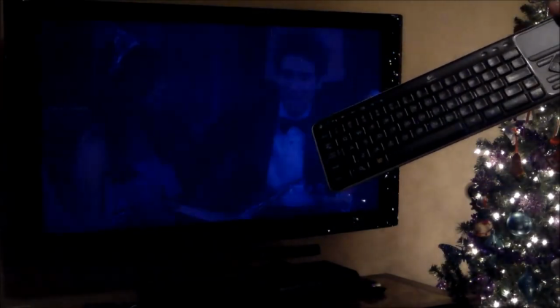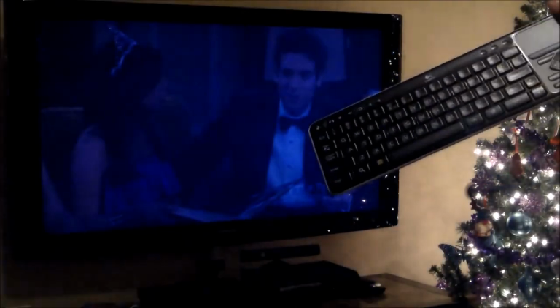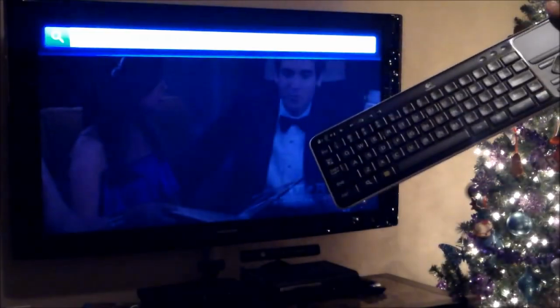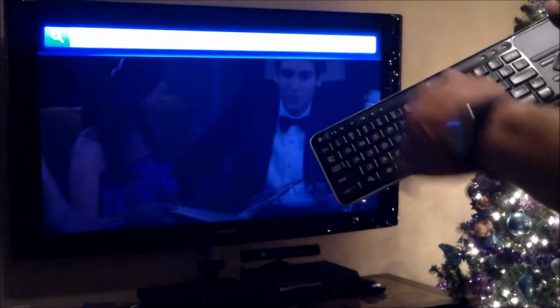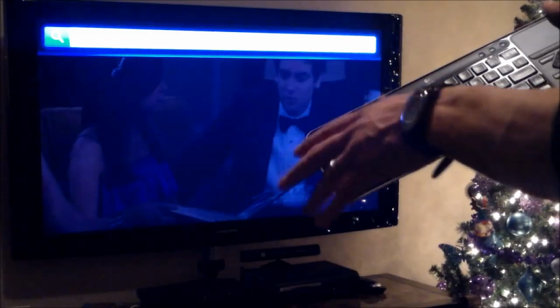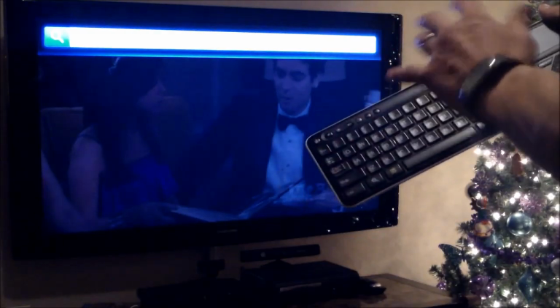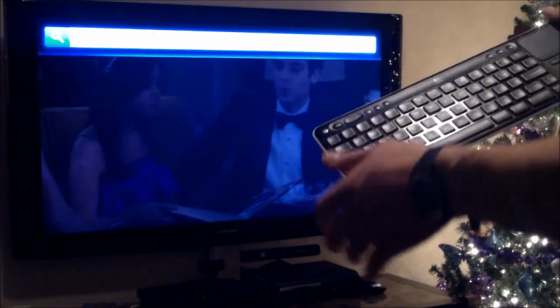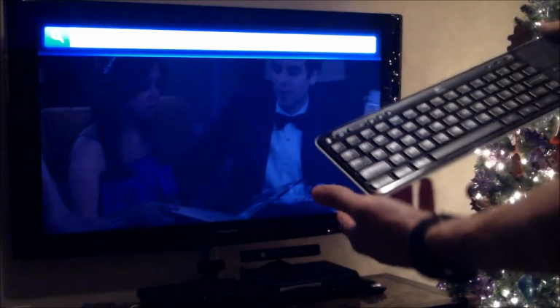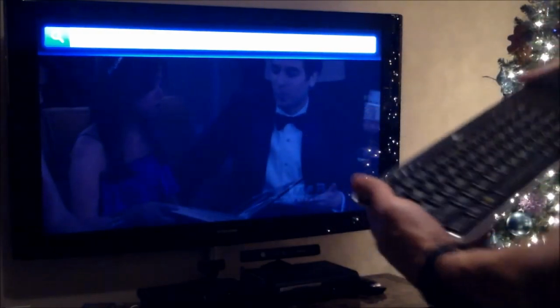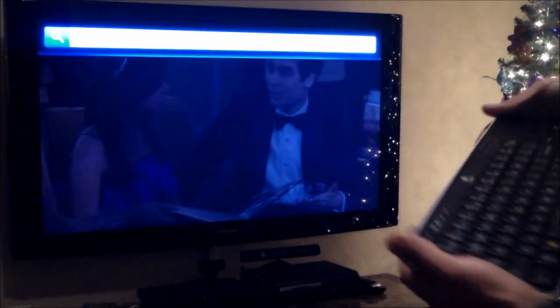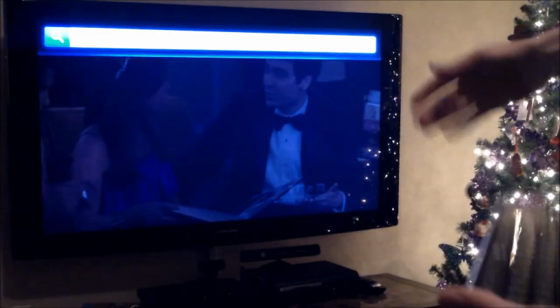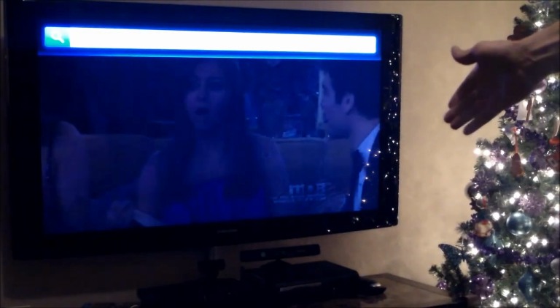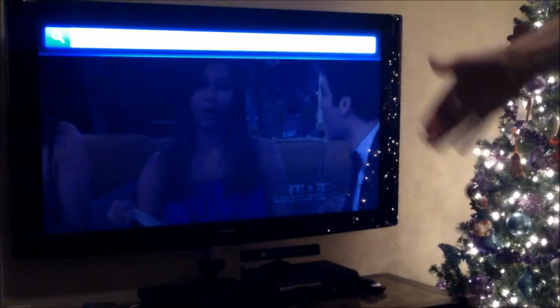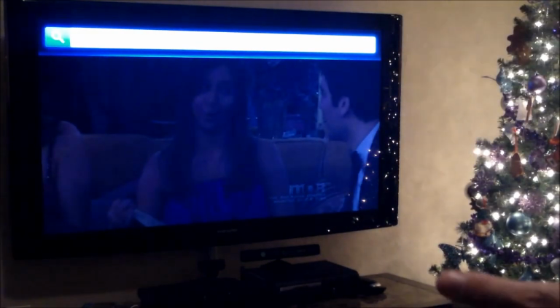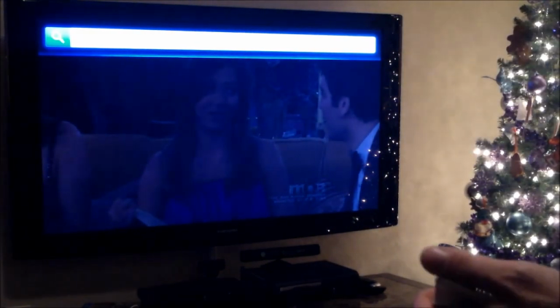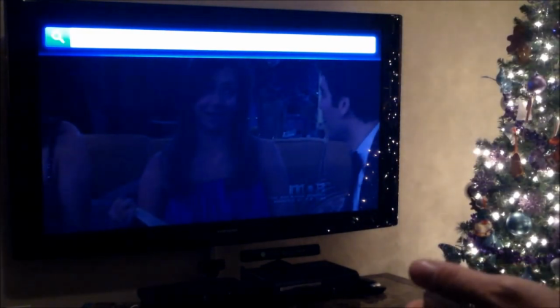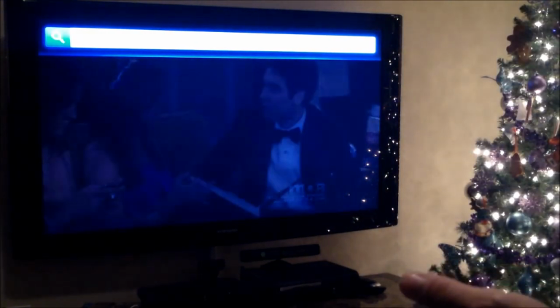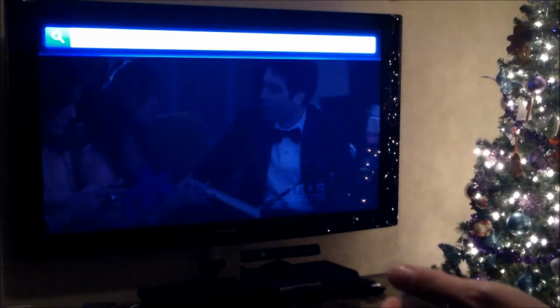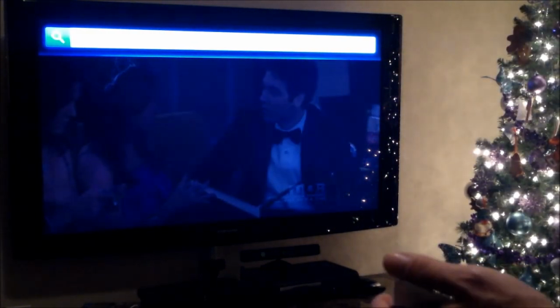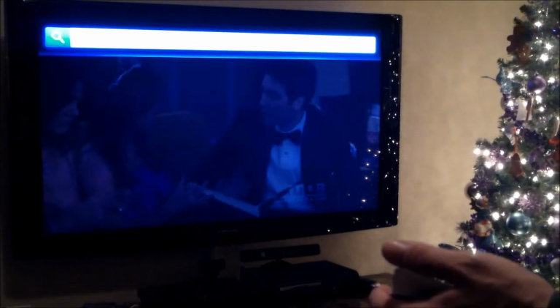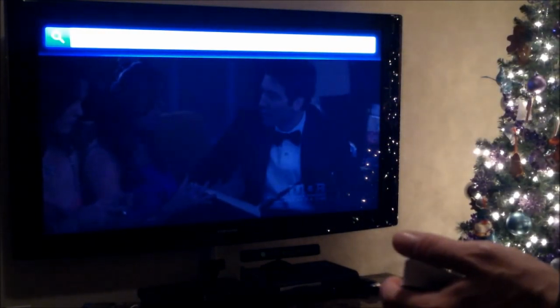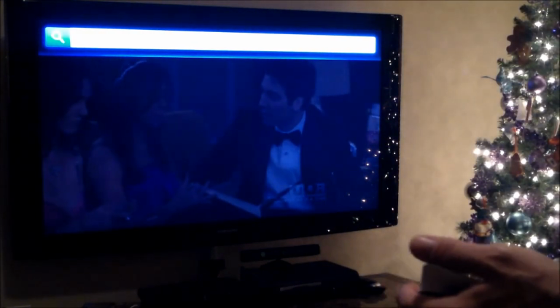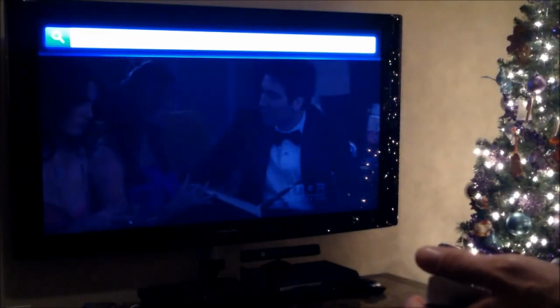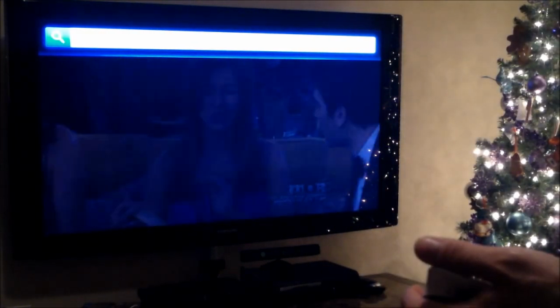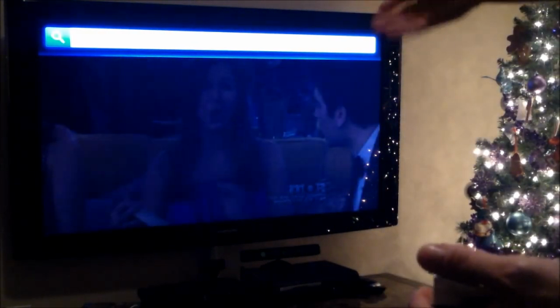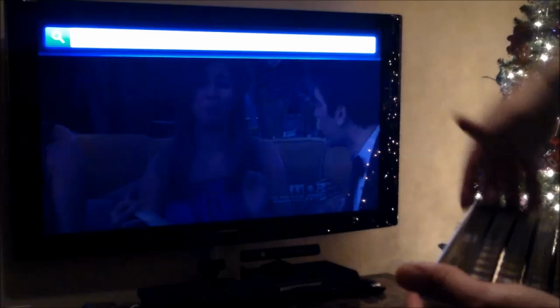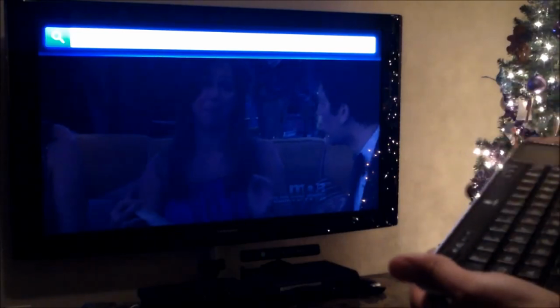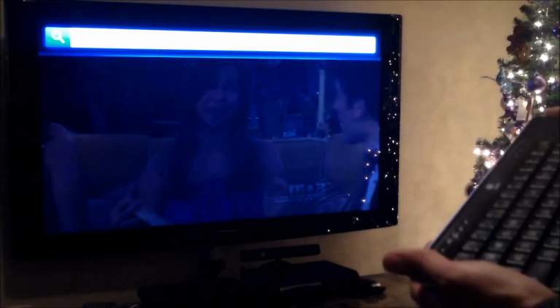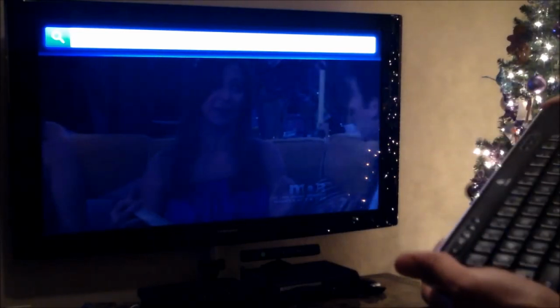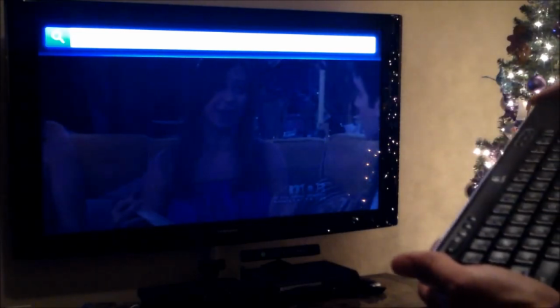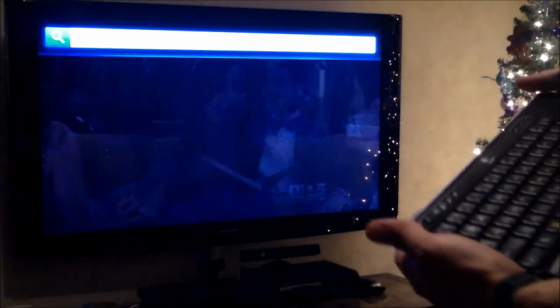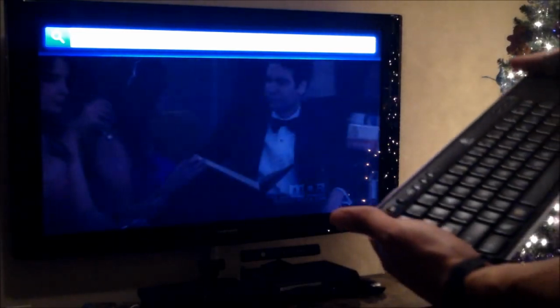It enhances your cable experience and your search. When you hit search, it searches the cable box, the internet, Netflix, and YouTube. So it's like the ultimate search.